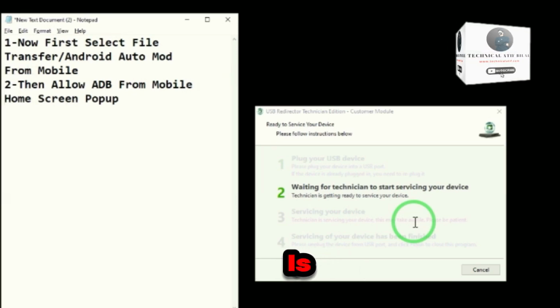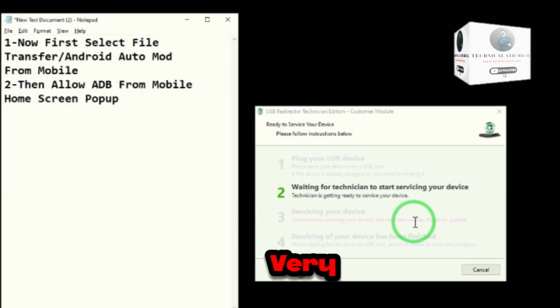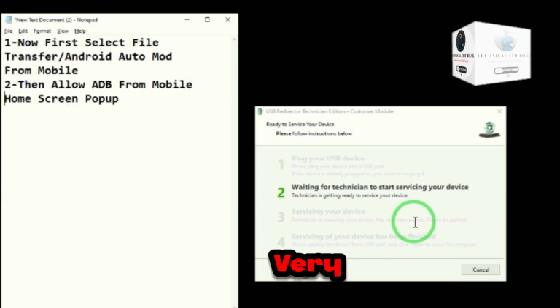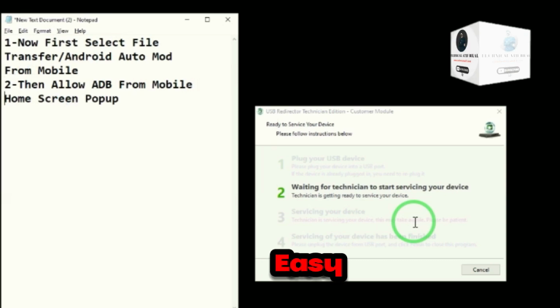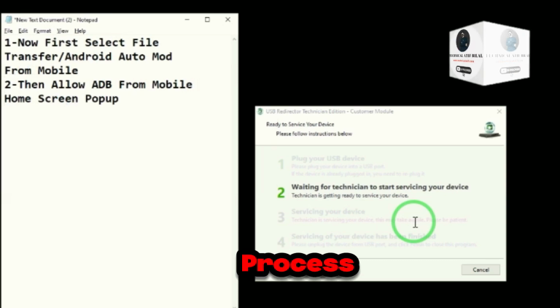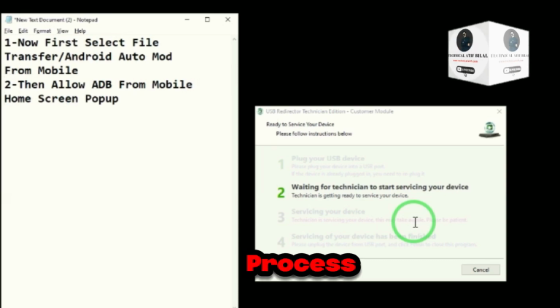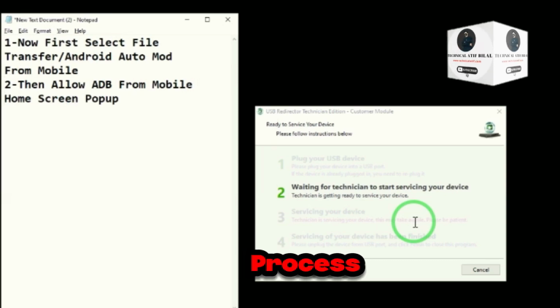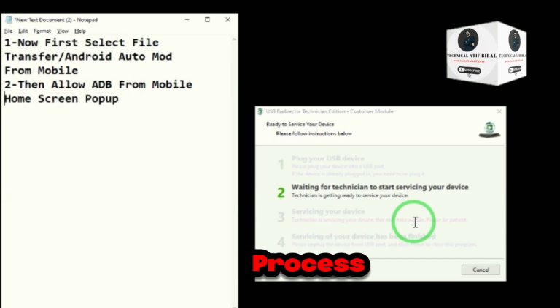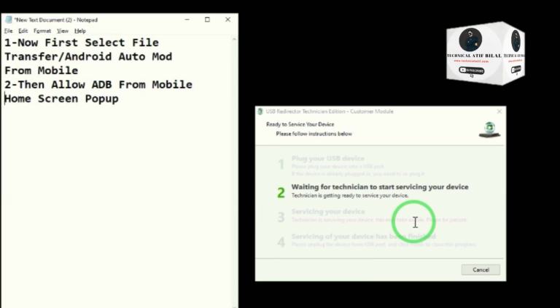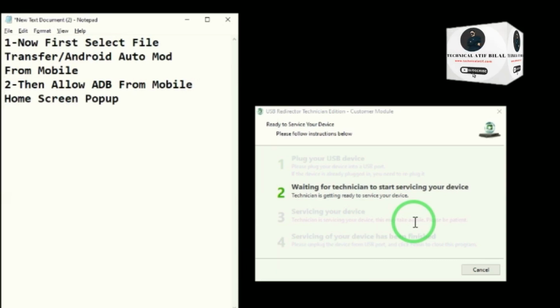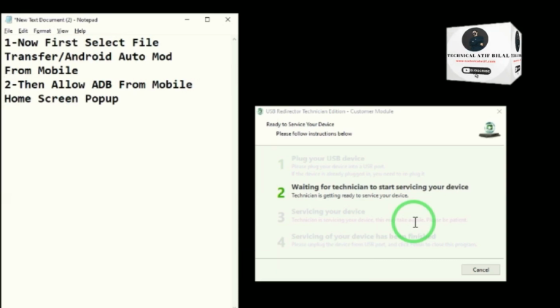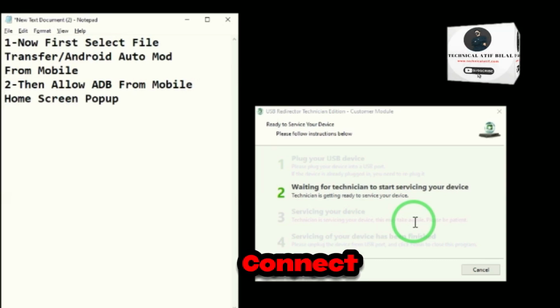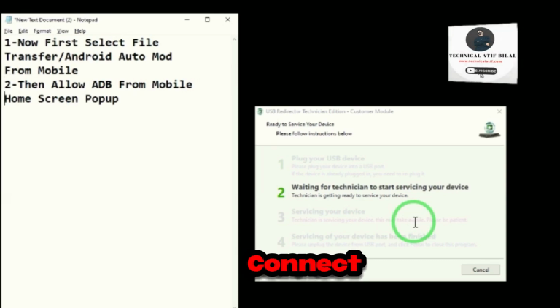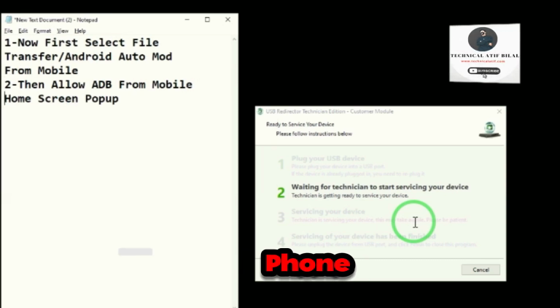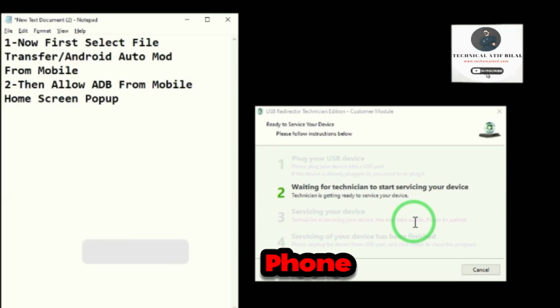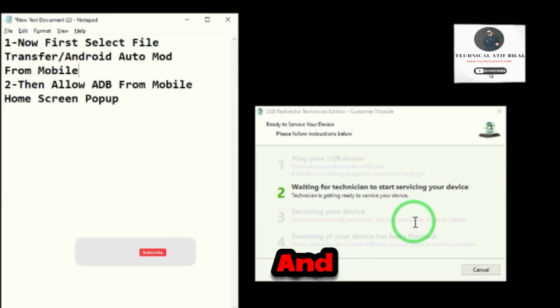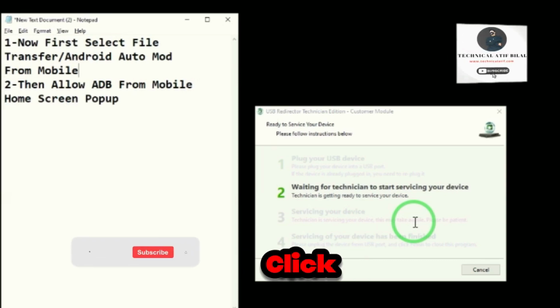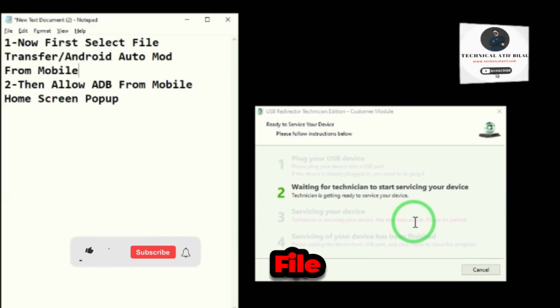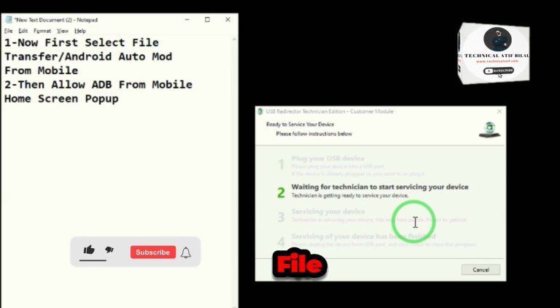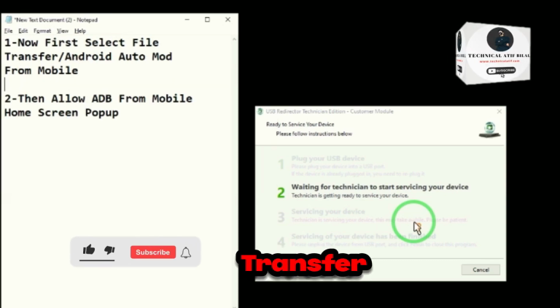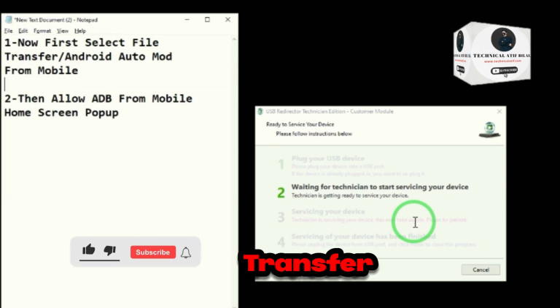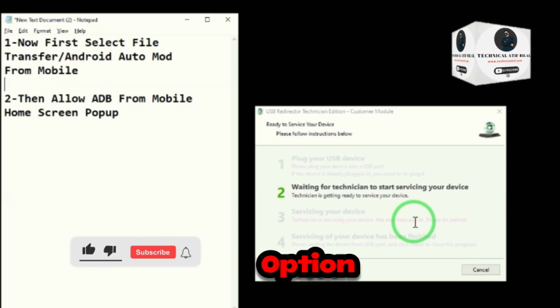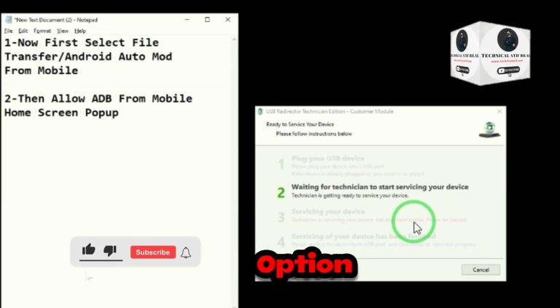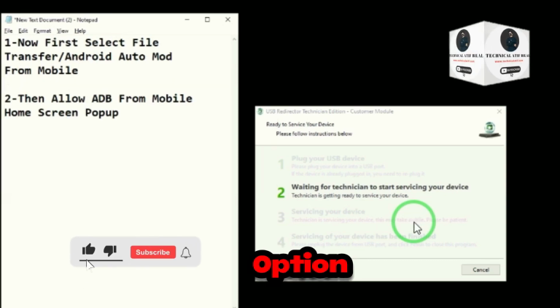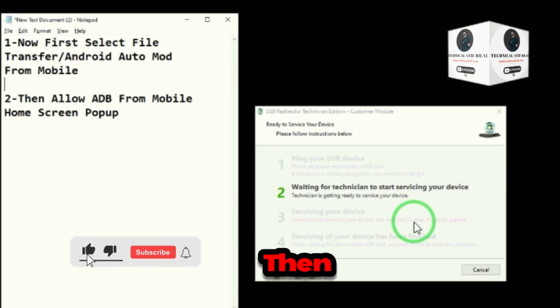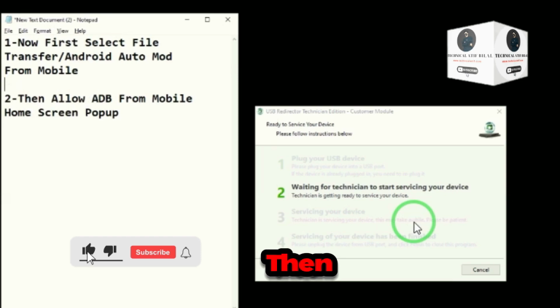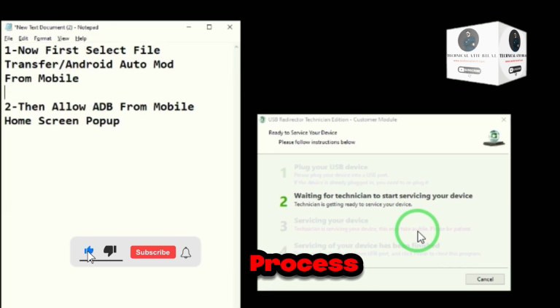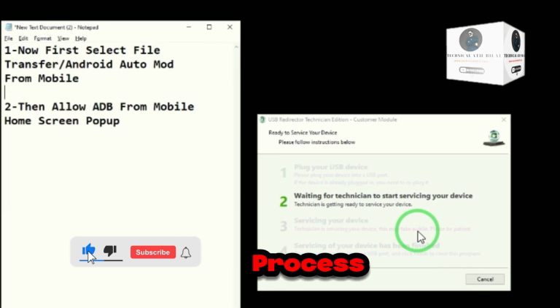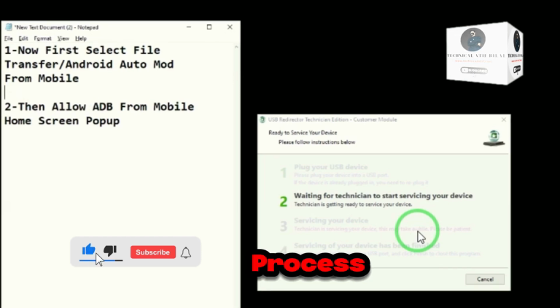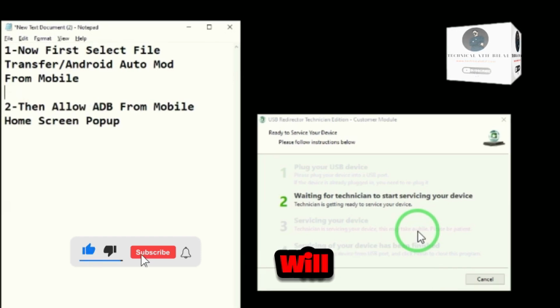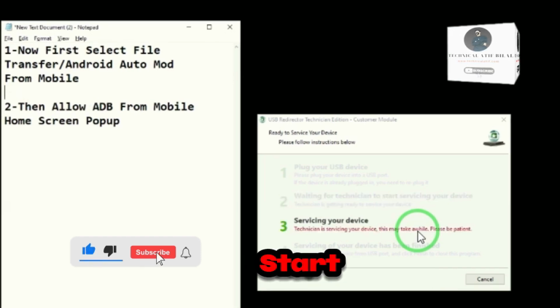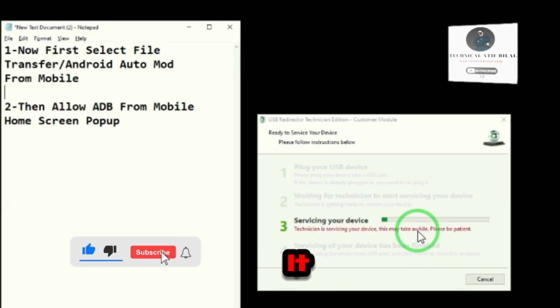It's a very easy process. Connect the phone and click the file transfer option. Then the process will start.